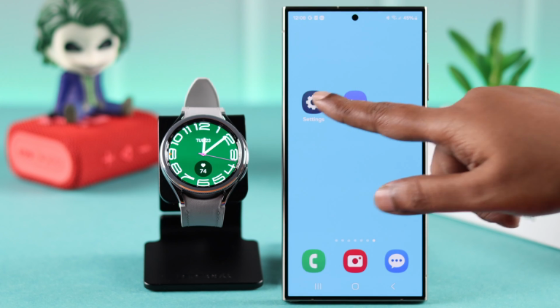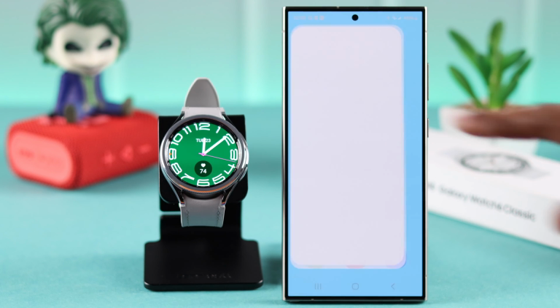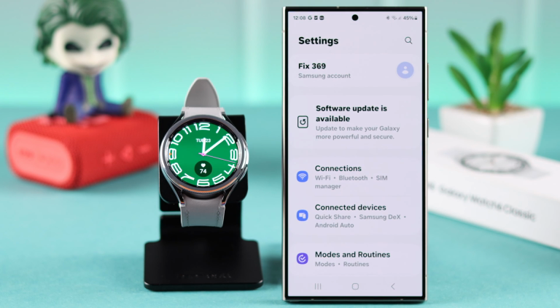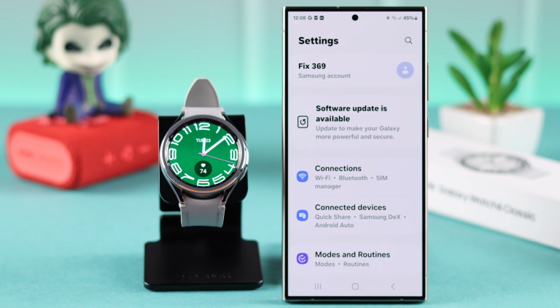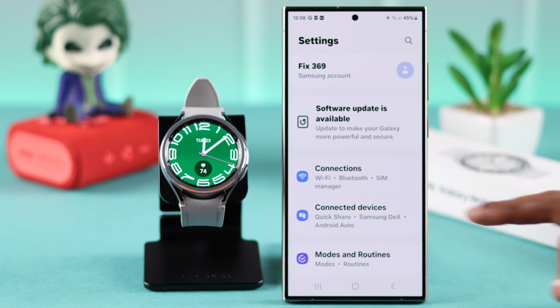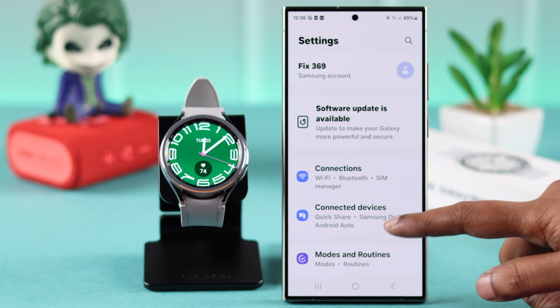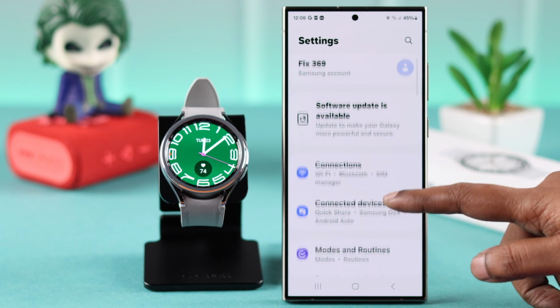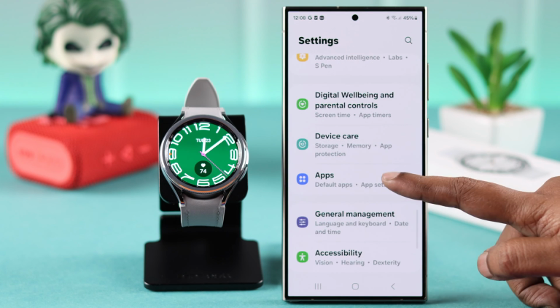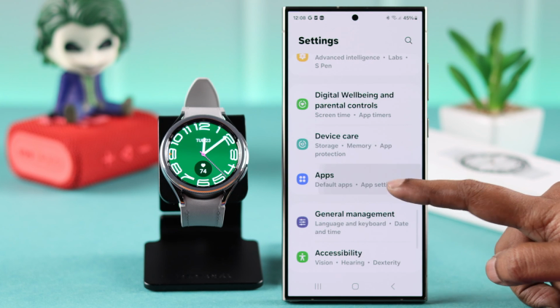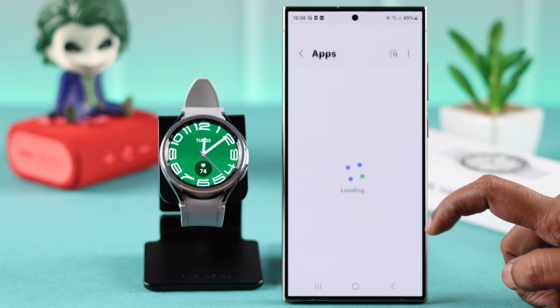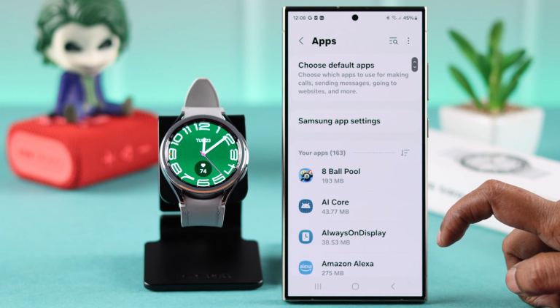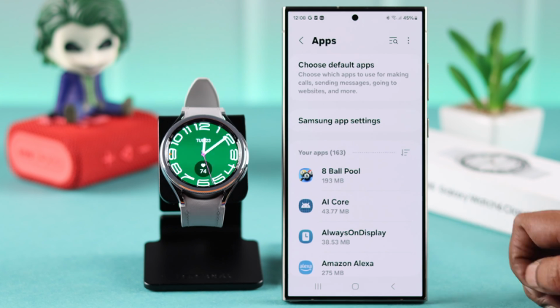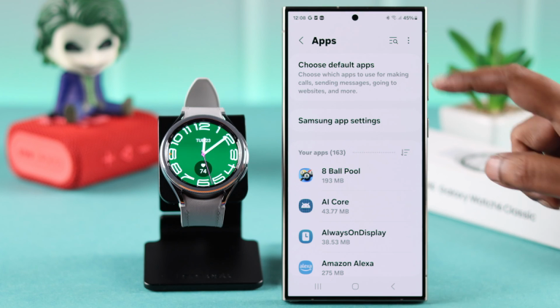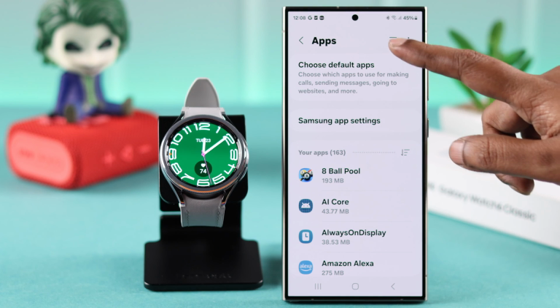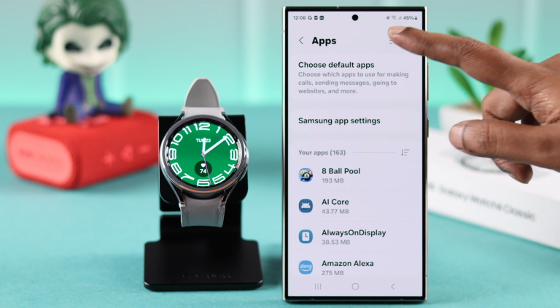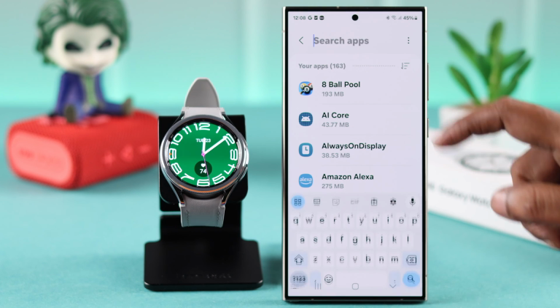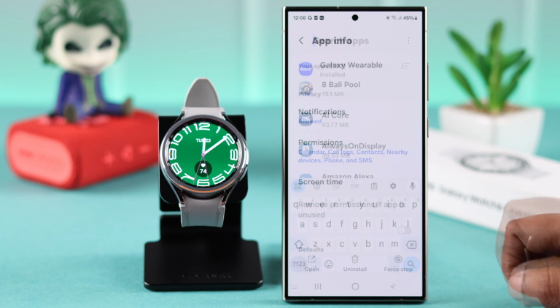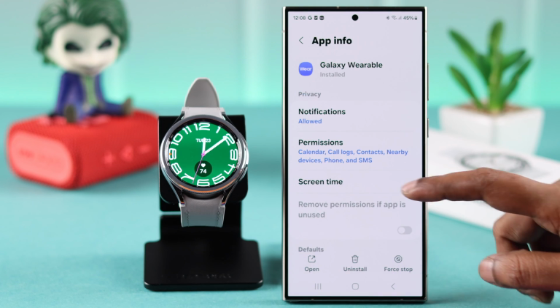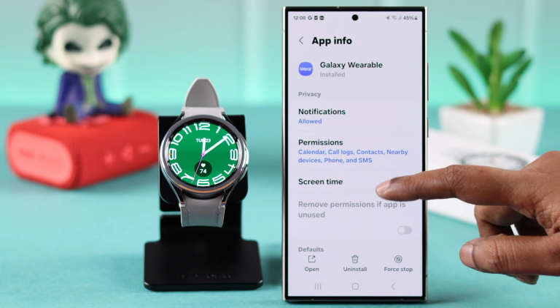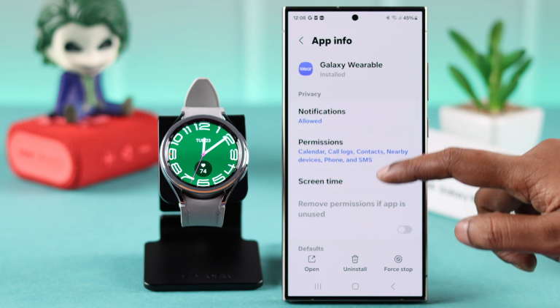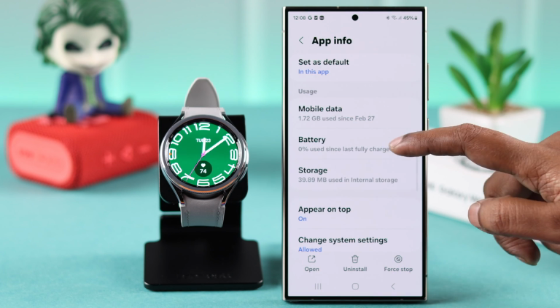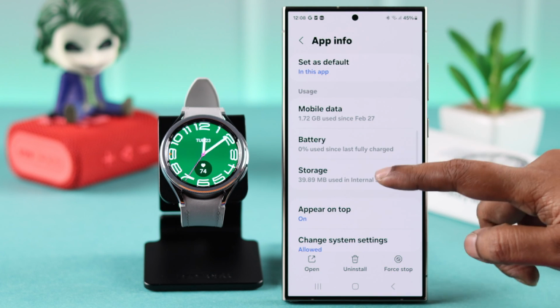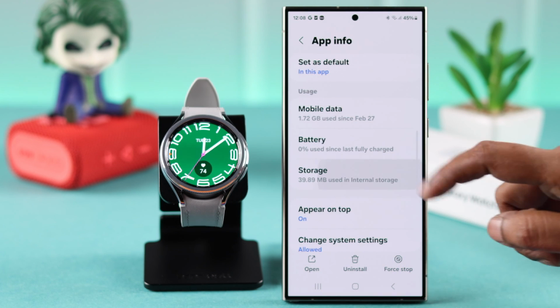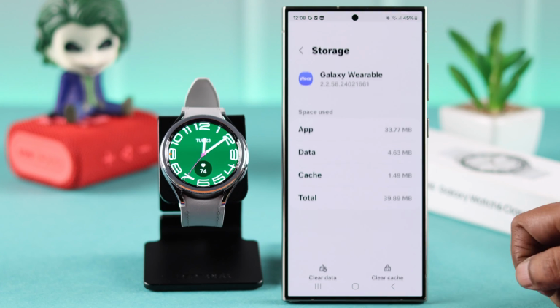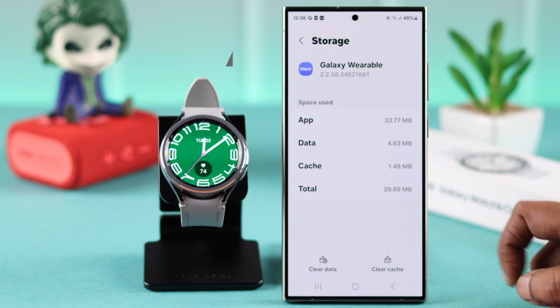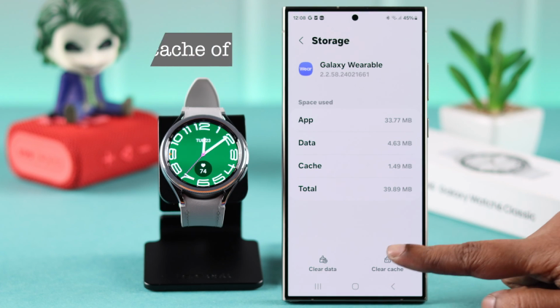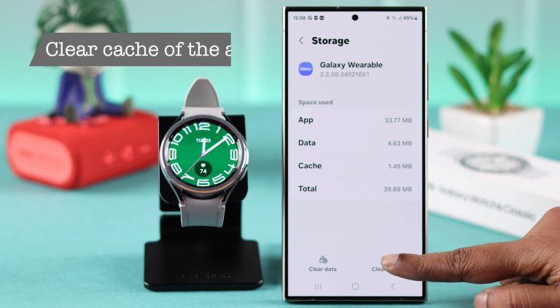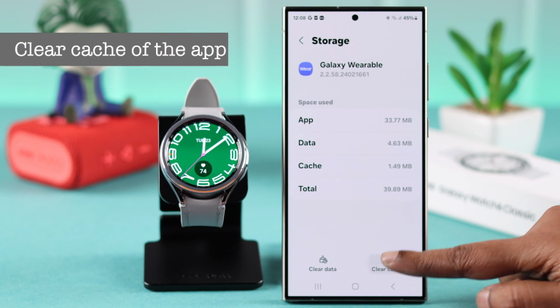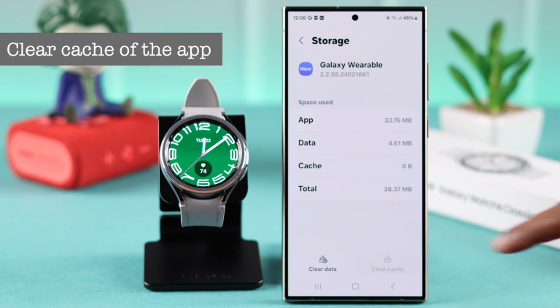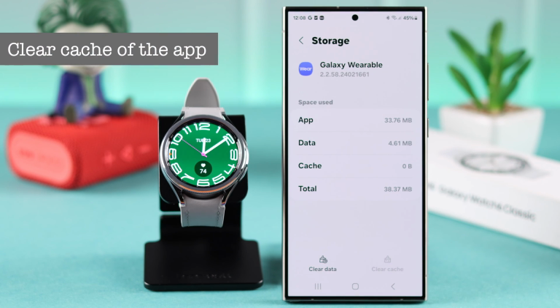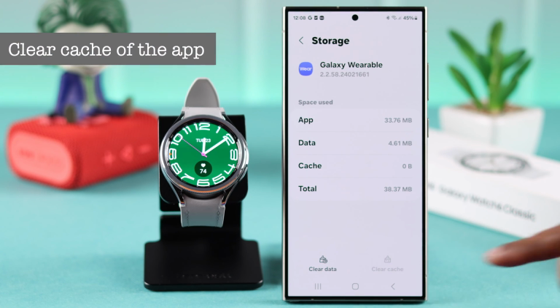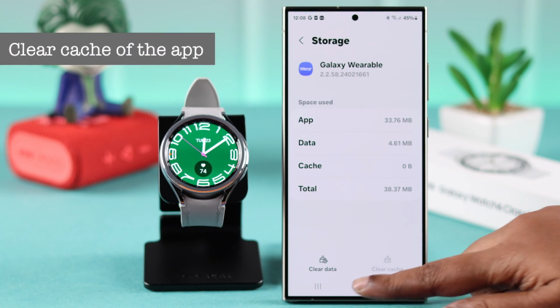If you're still facing the same problem, from Settings on your phone go to Apps, search for the Wearable app, and from Storage just clear the cache of the app.